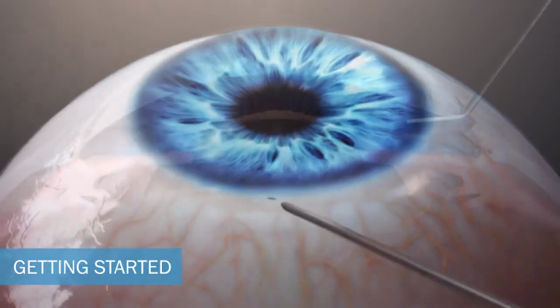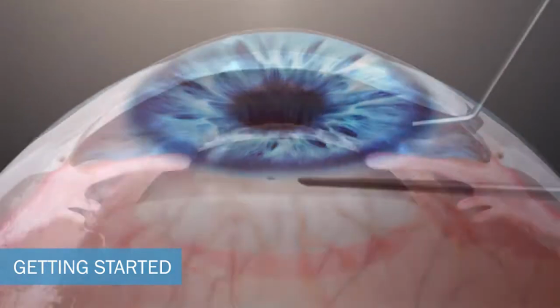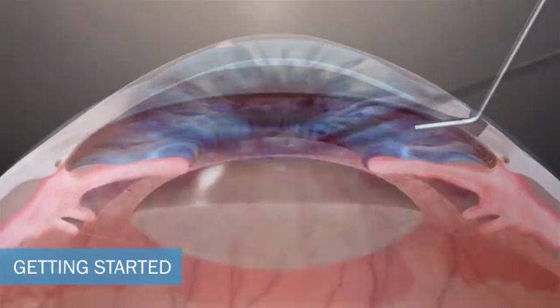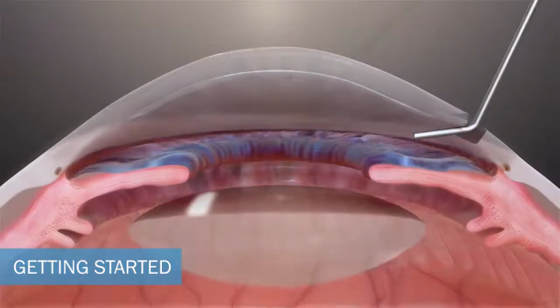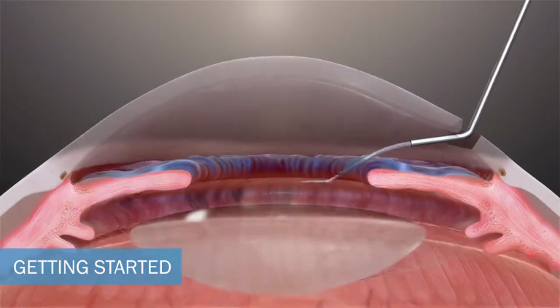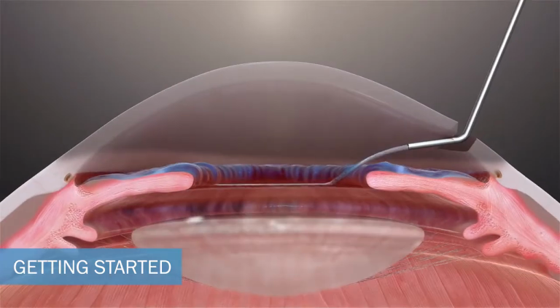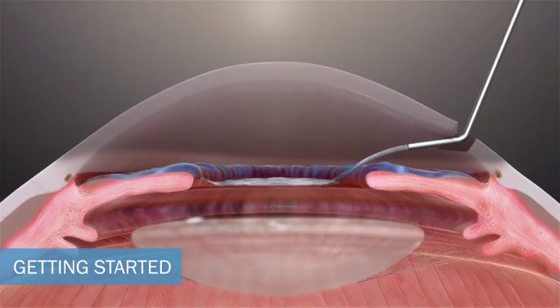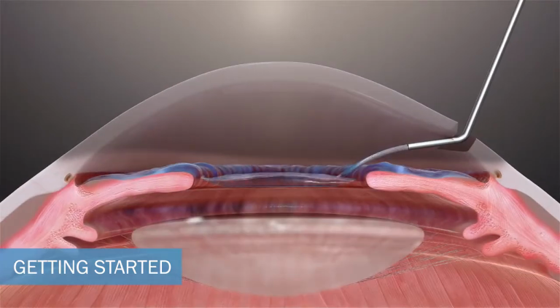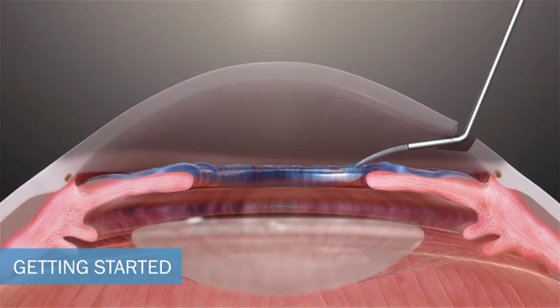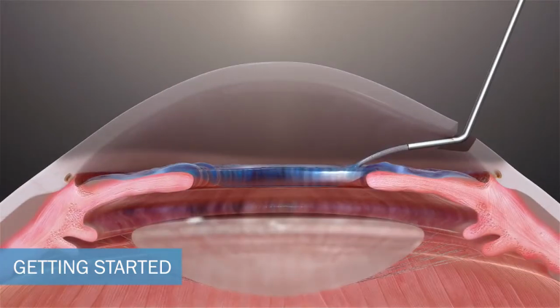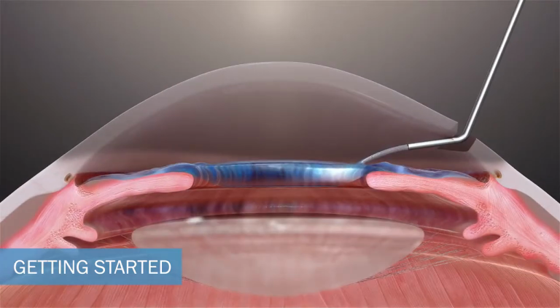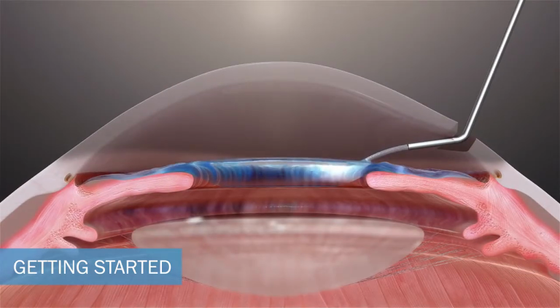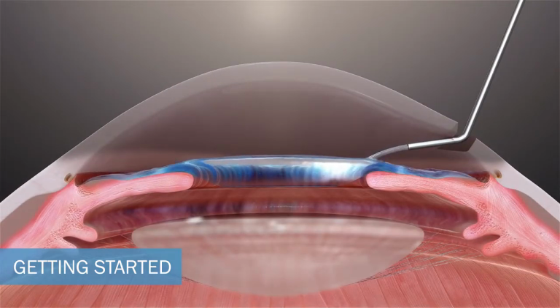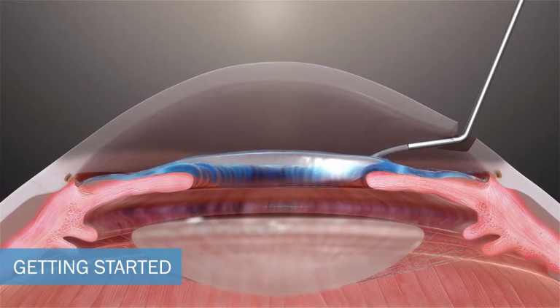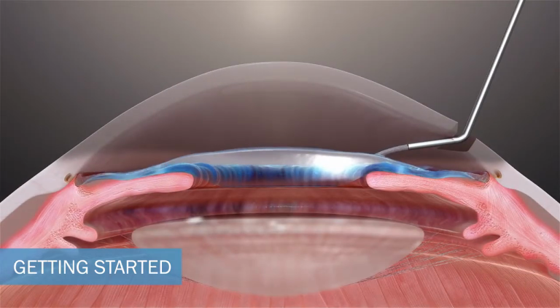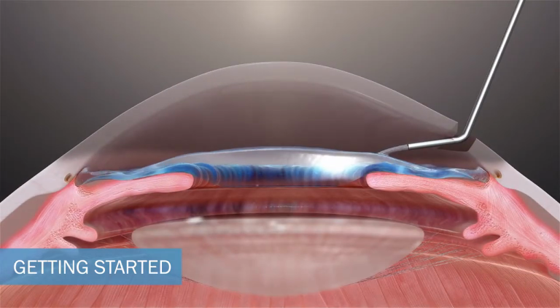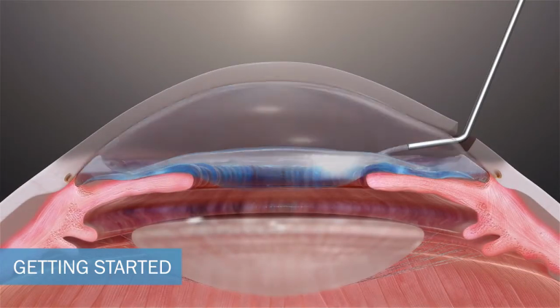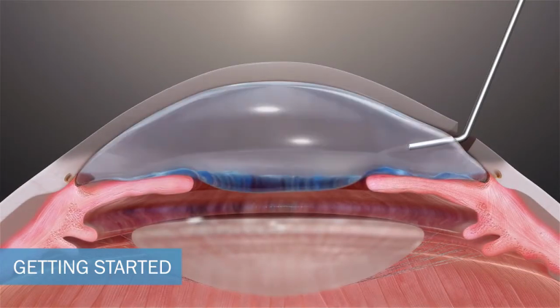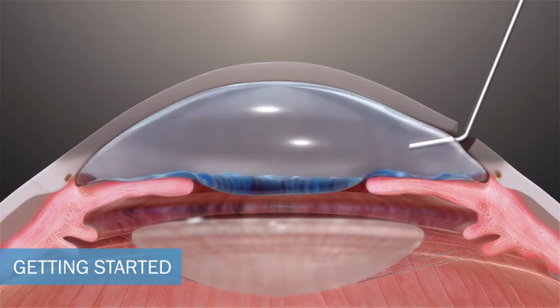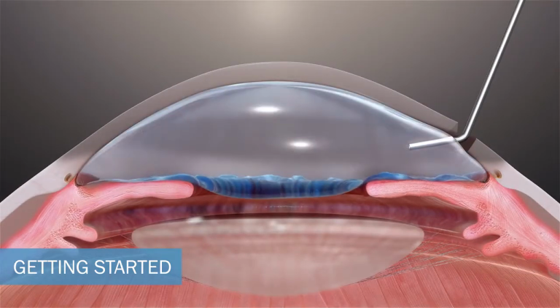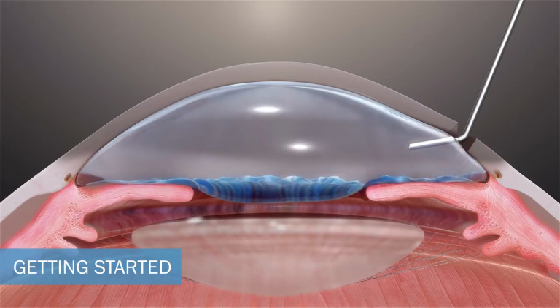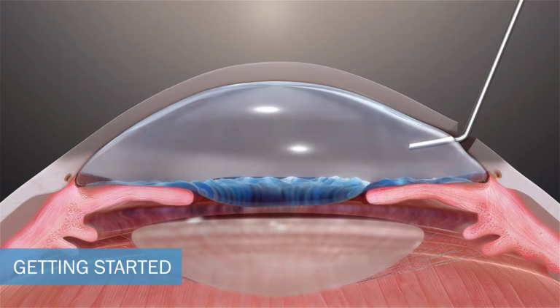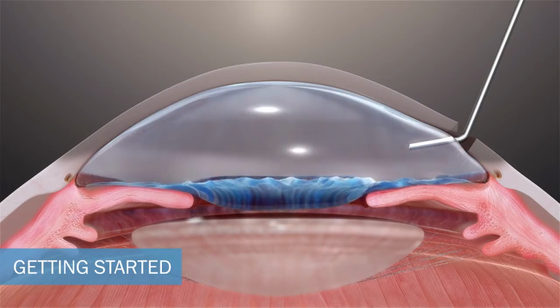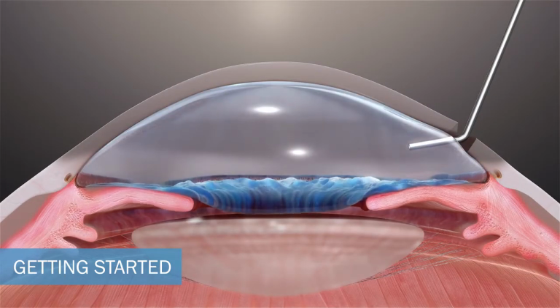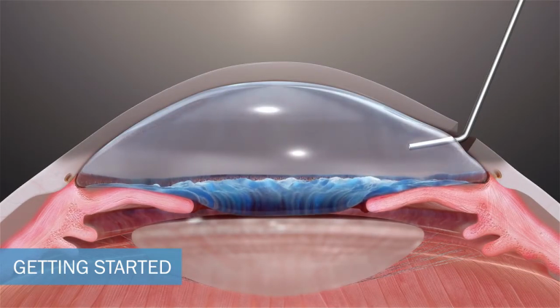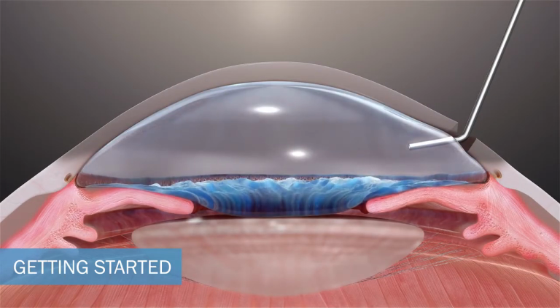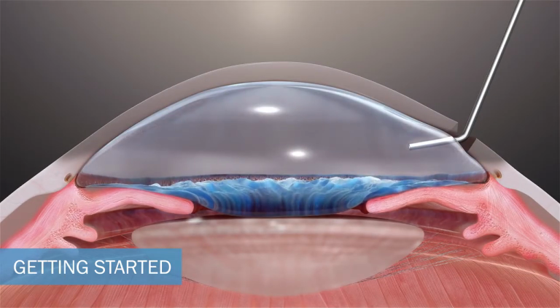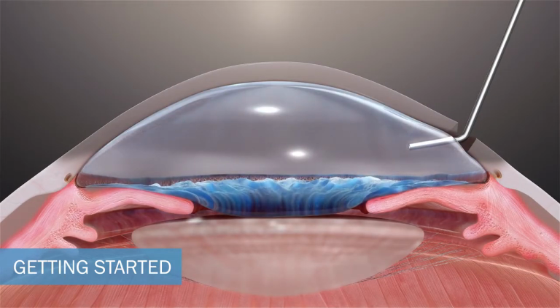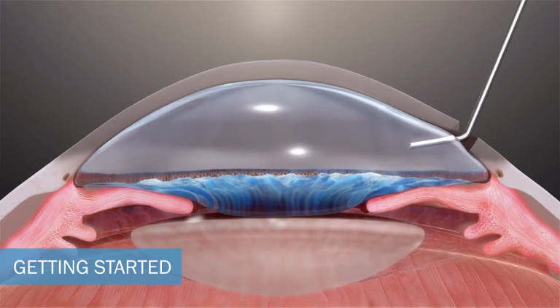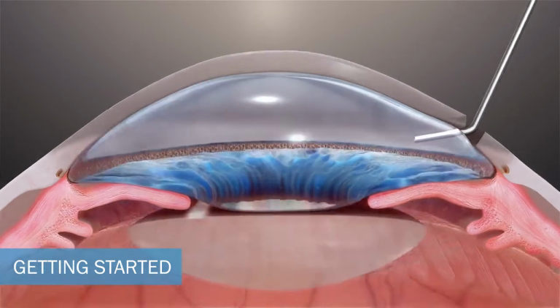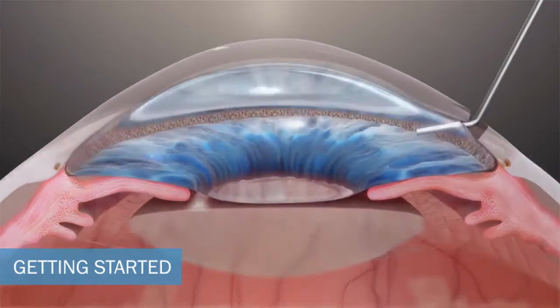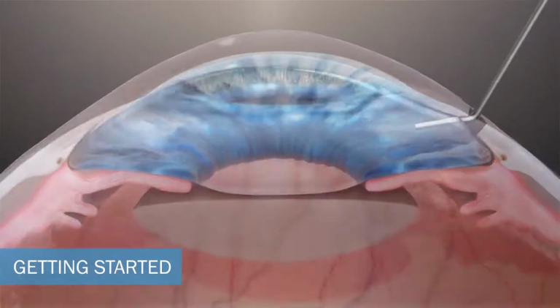Next, the anterior chamber is inflated and pressurized with a cohesive viscoelastic.